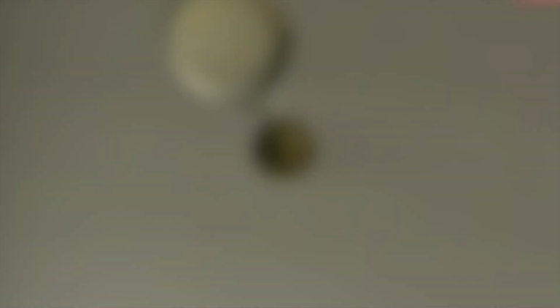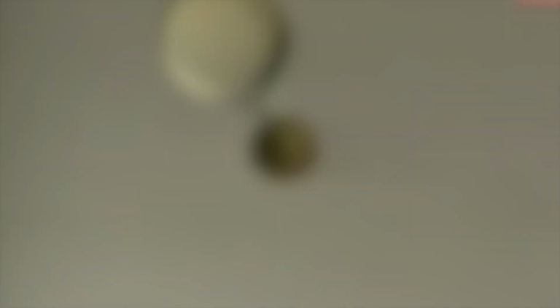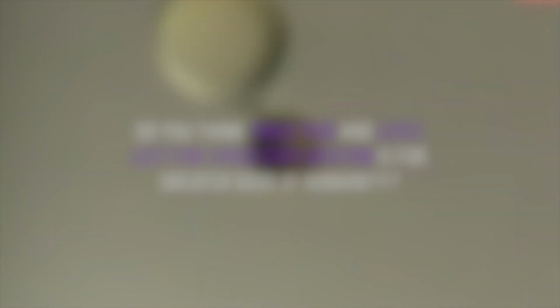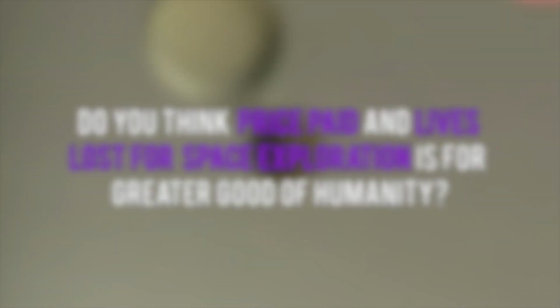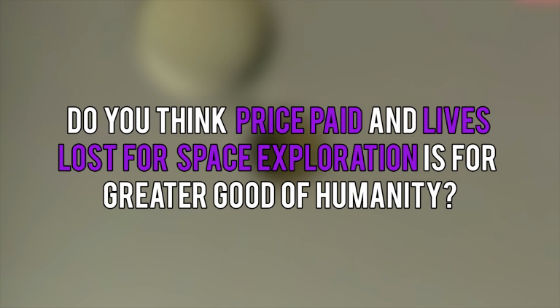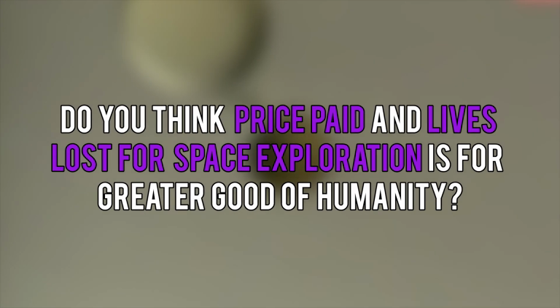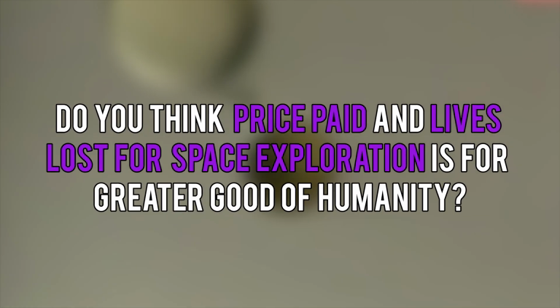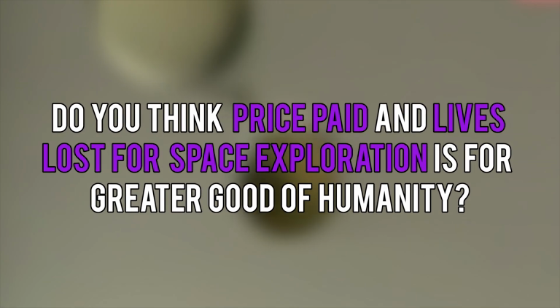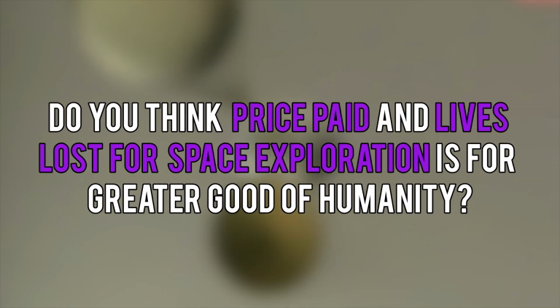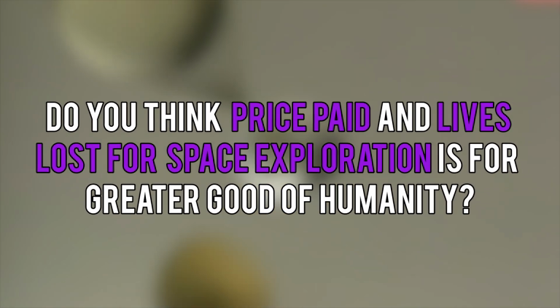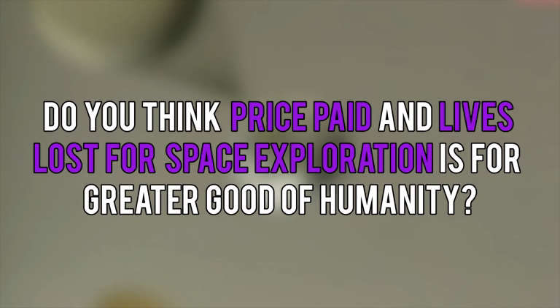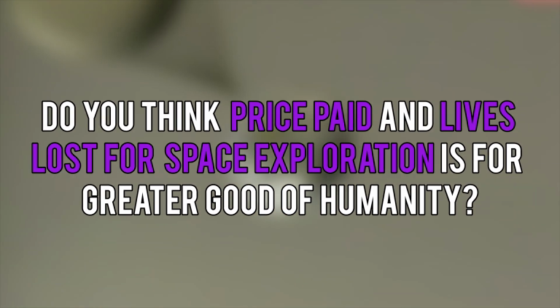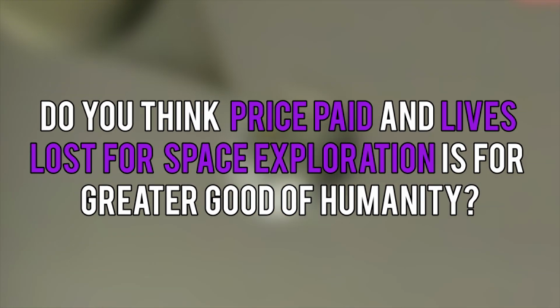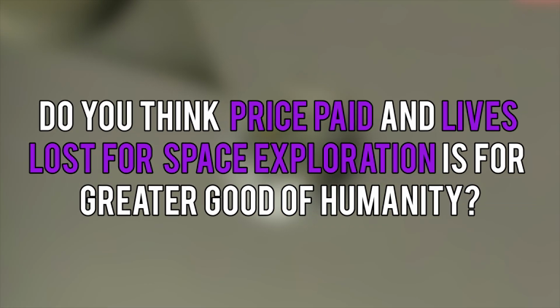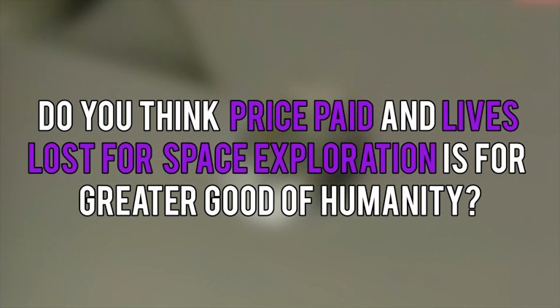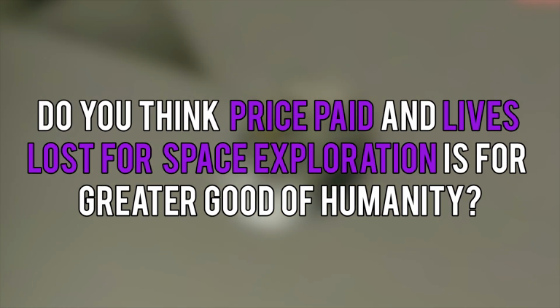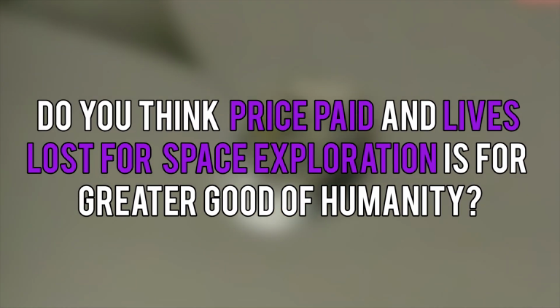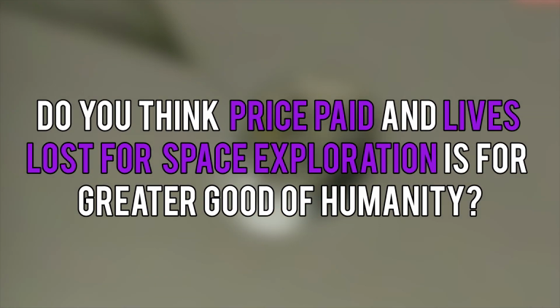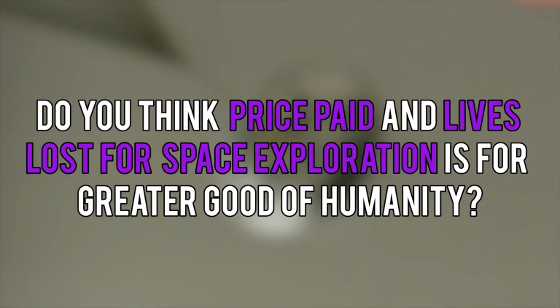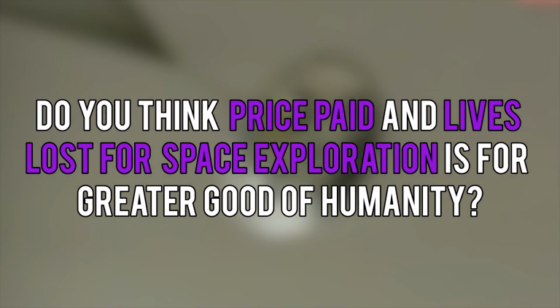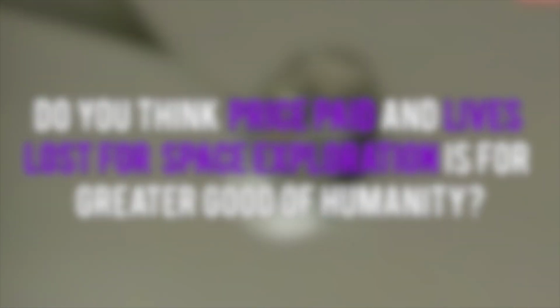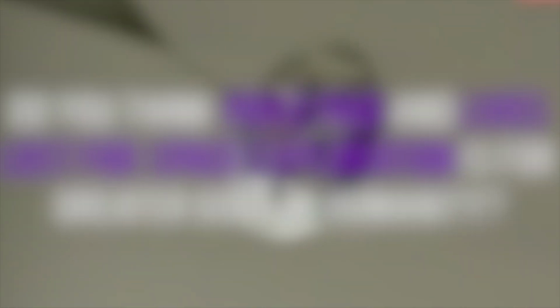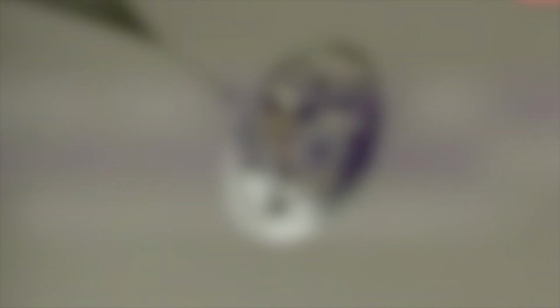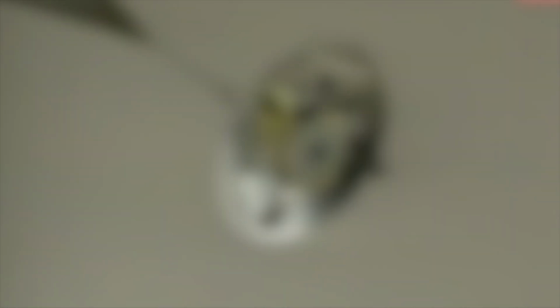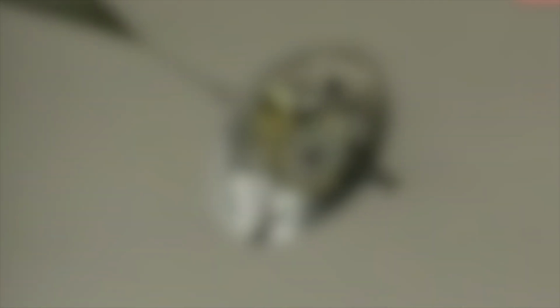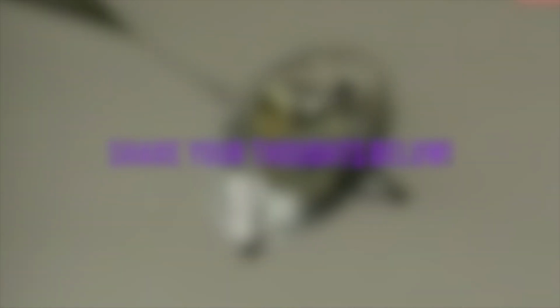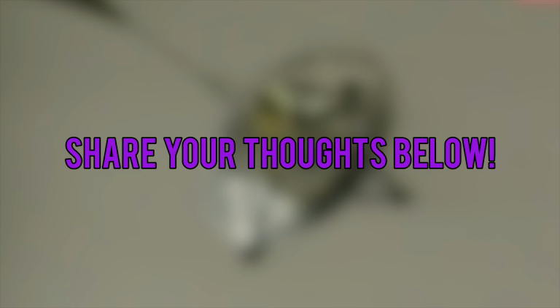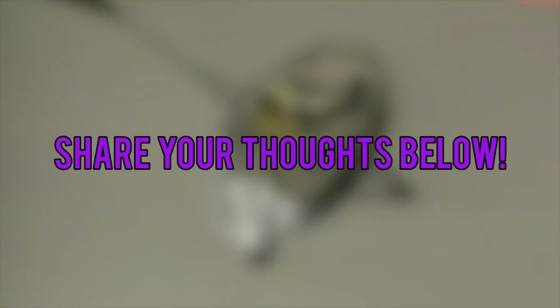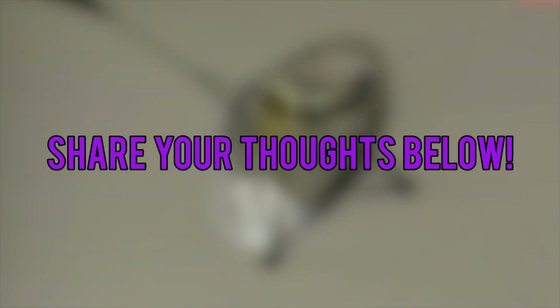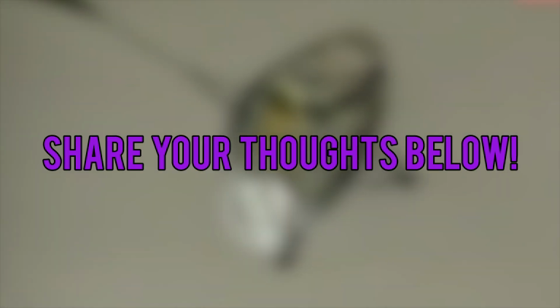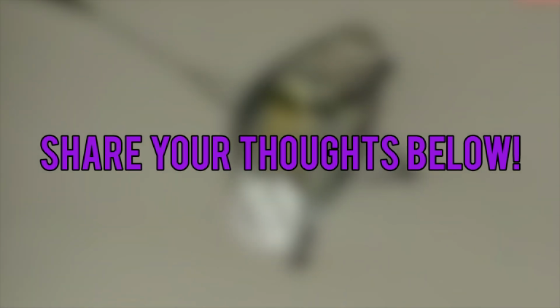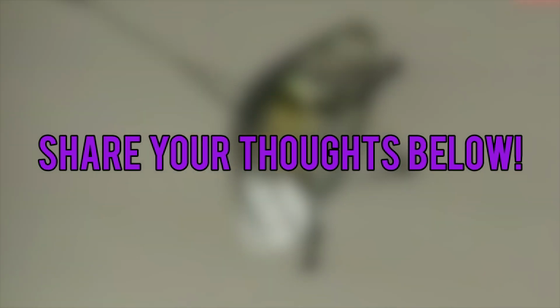Do you think the price paid and lives lost towards space exploration is for the greater good of humanity? Share your thoughts in the comments below.